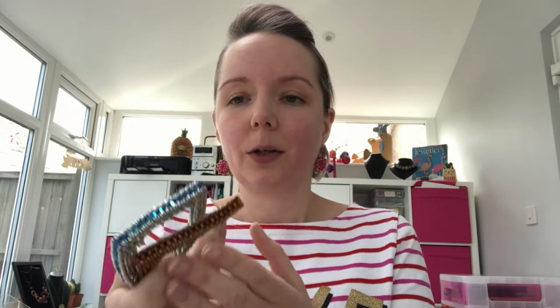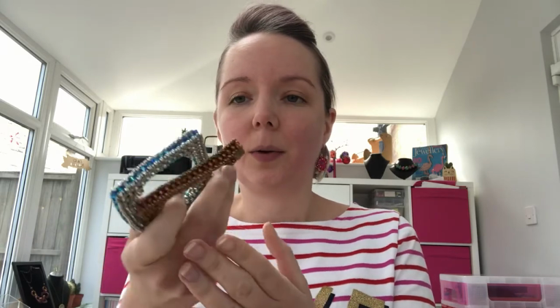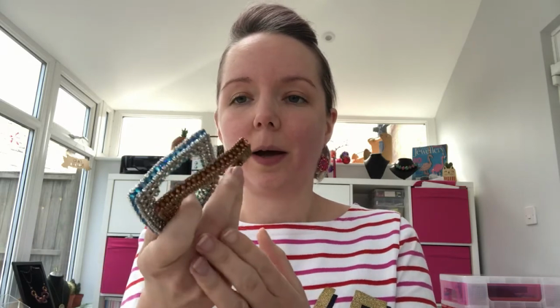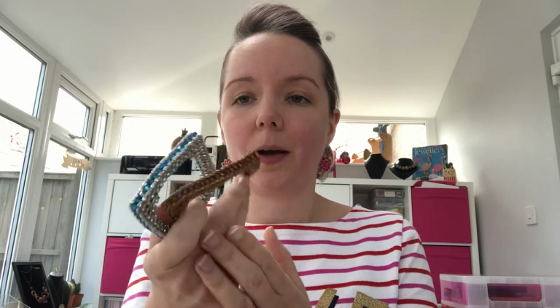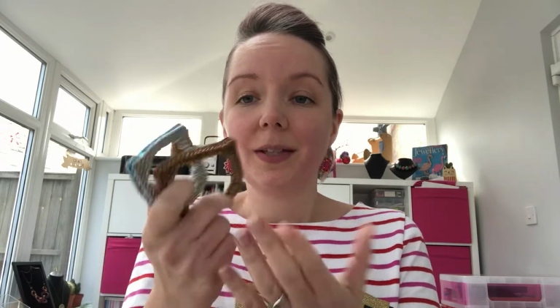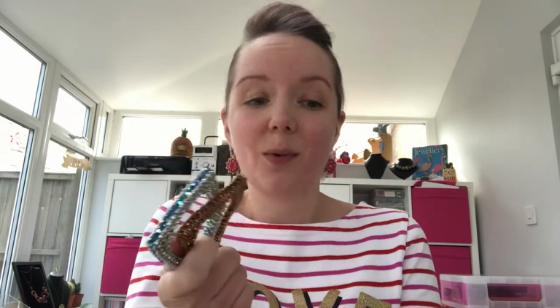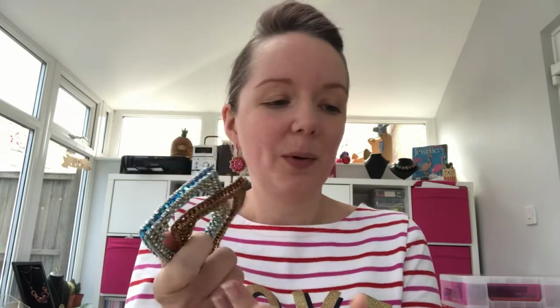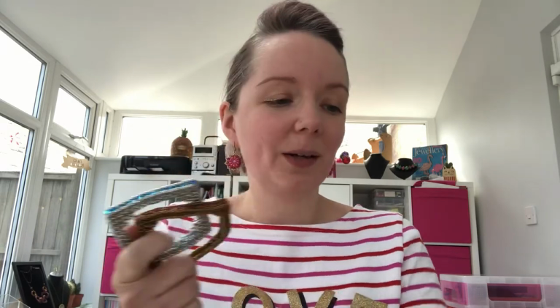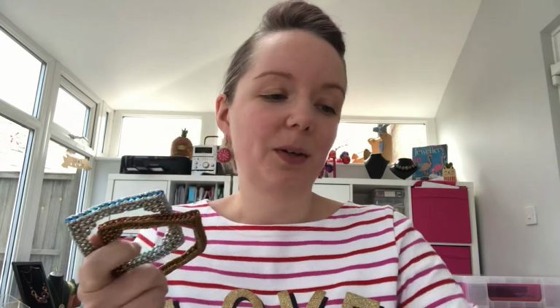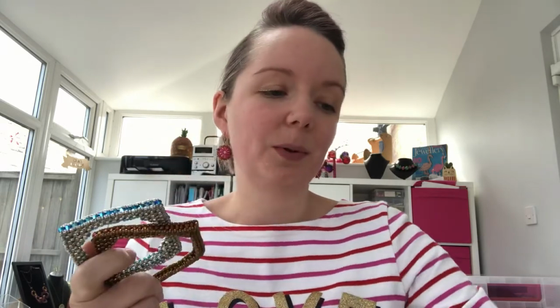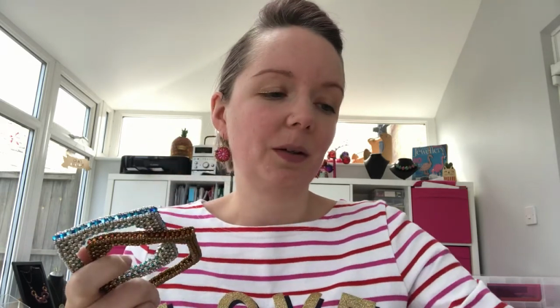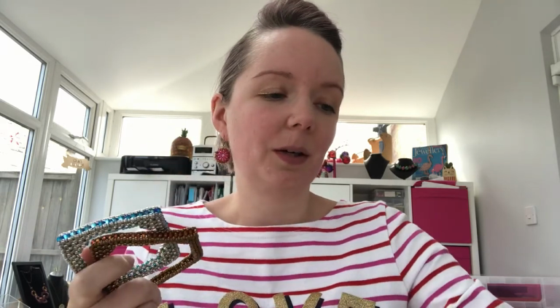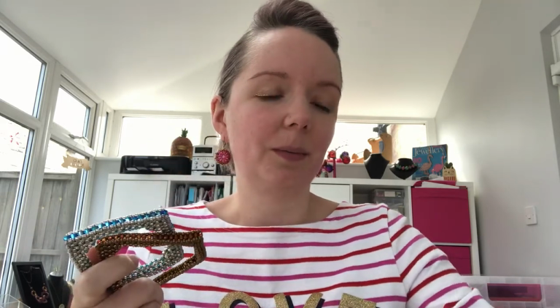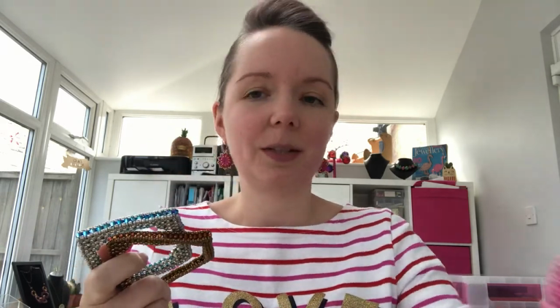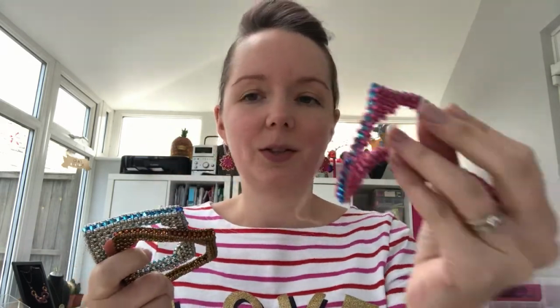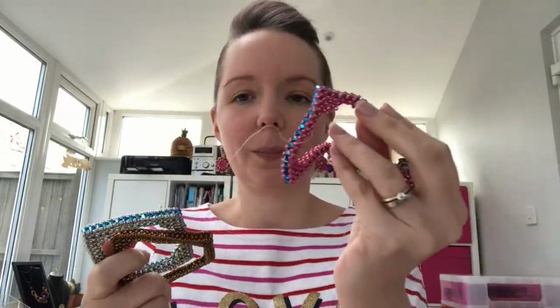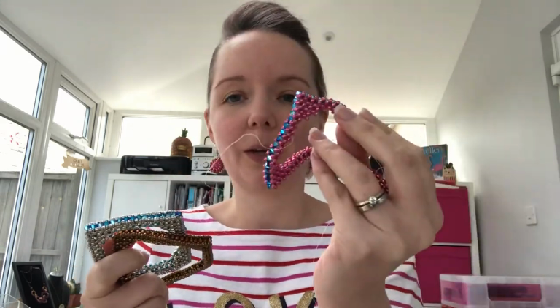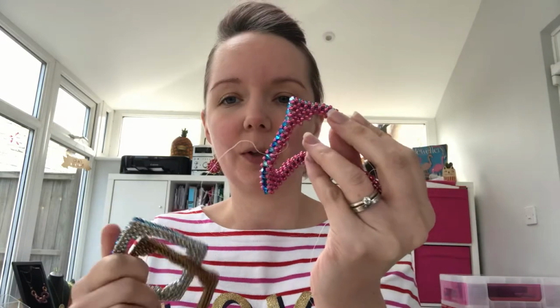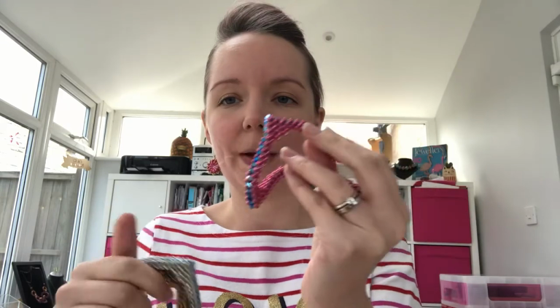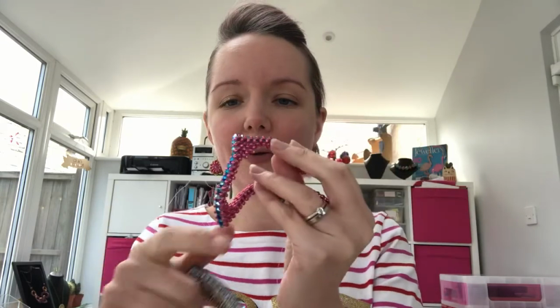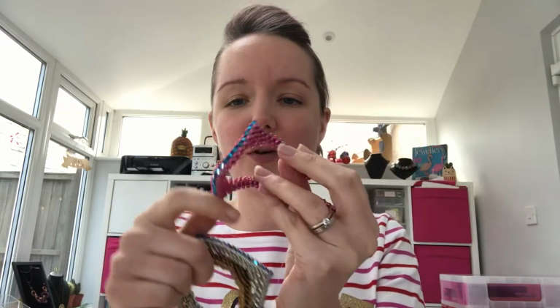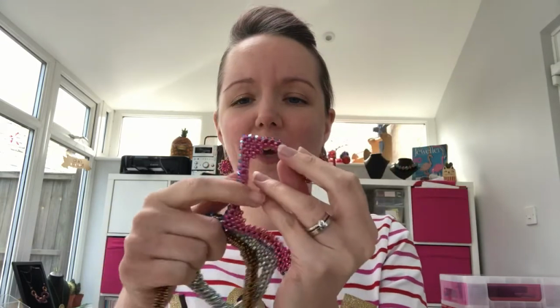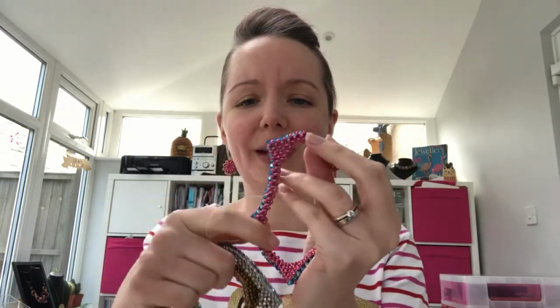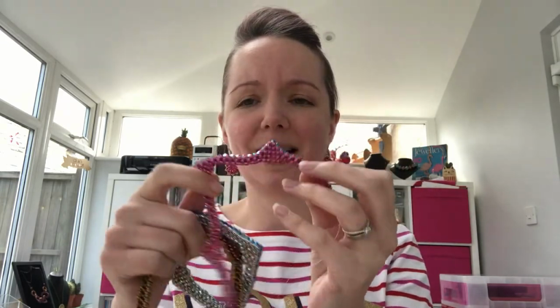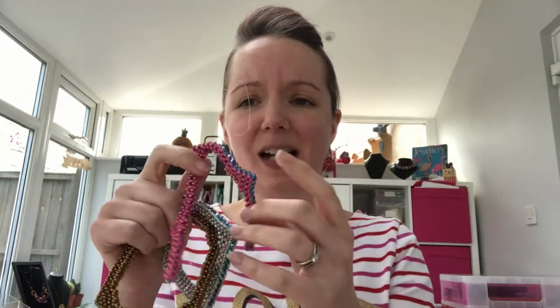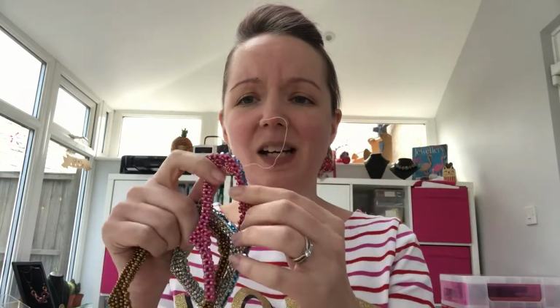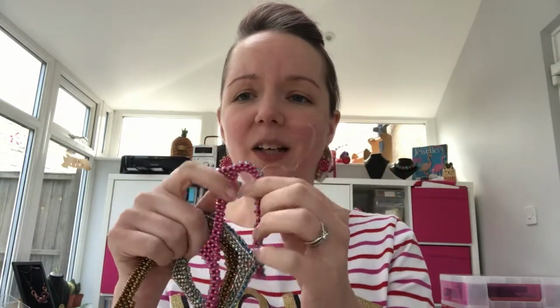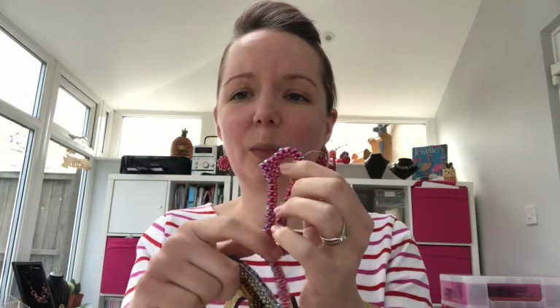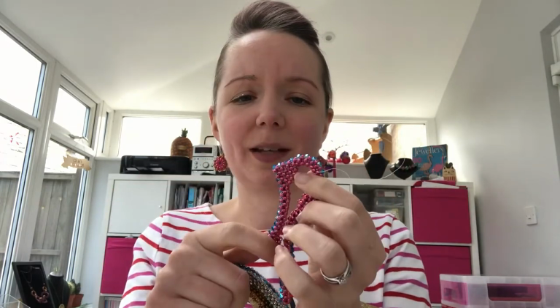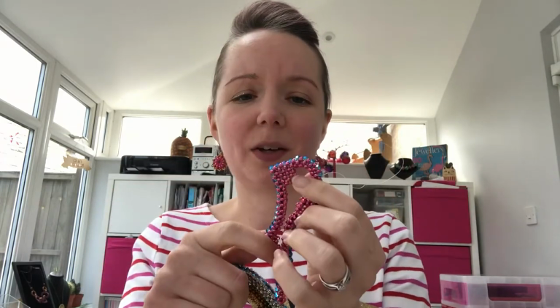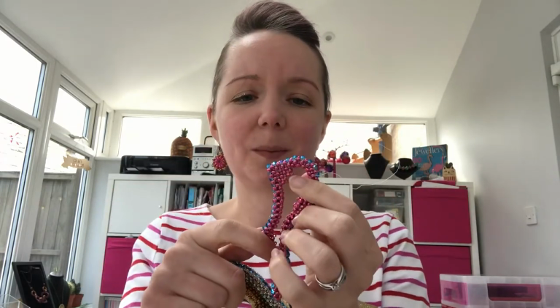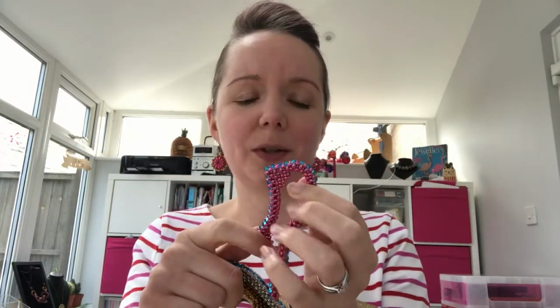This is what I'm working on. I'm also stitching a pink one at the moment — I've run out of beads, hoping they turn up soon.